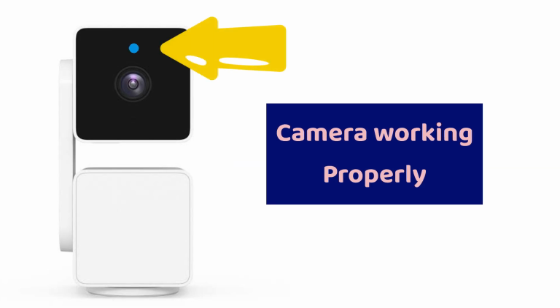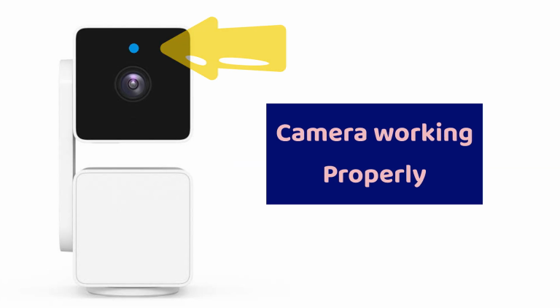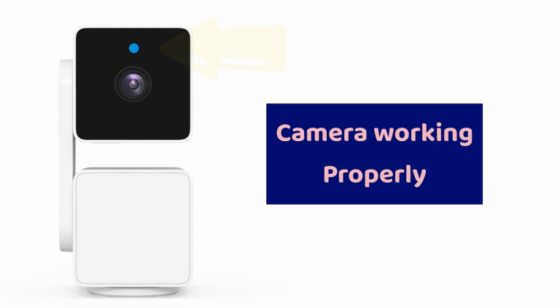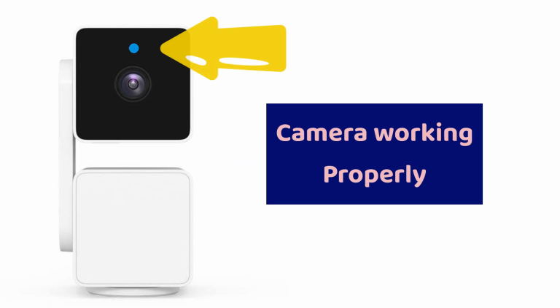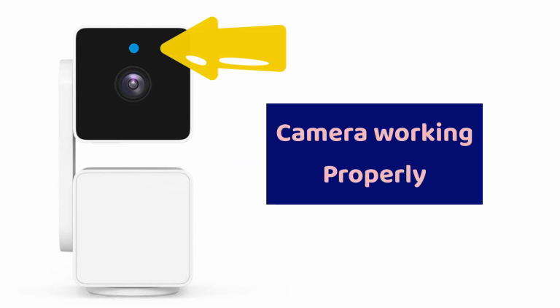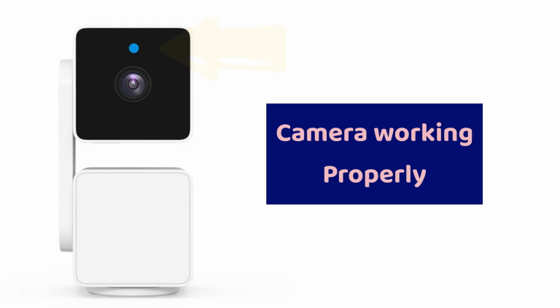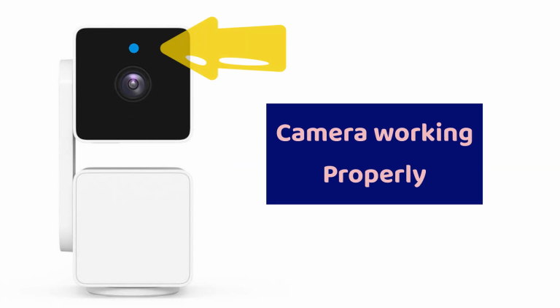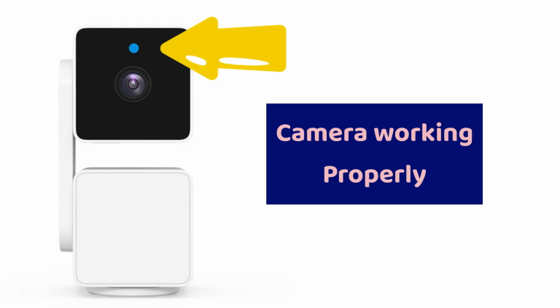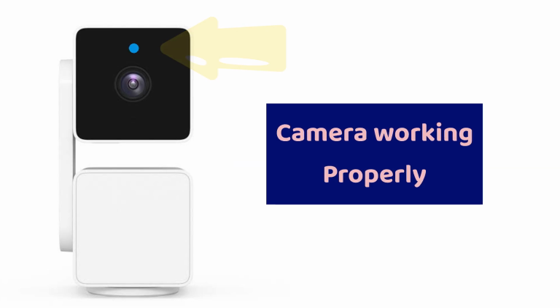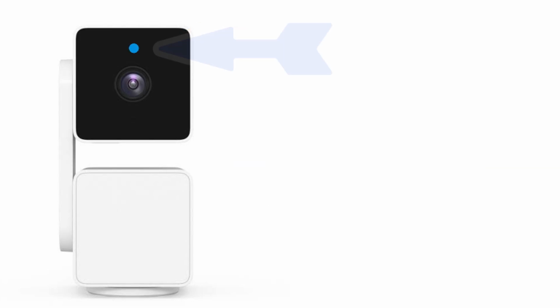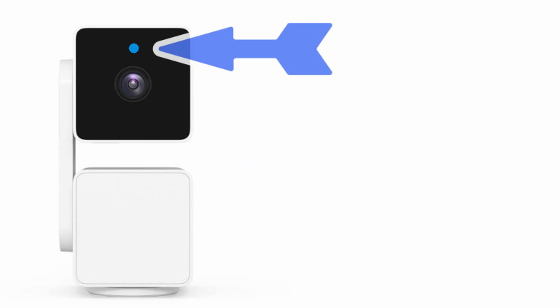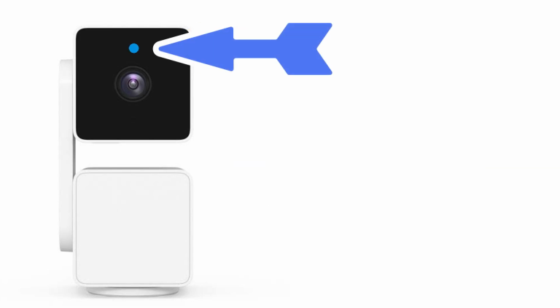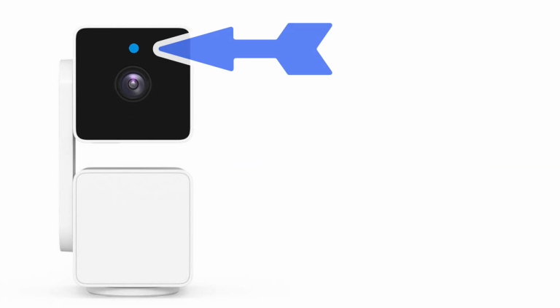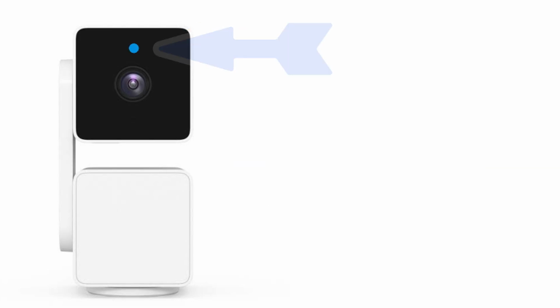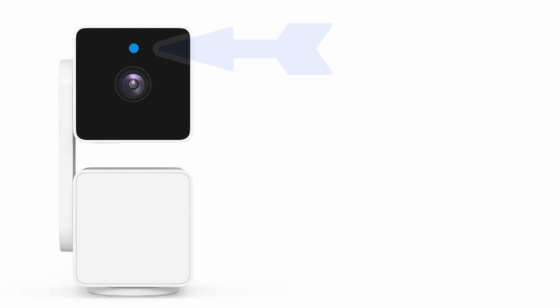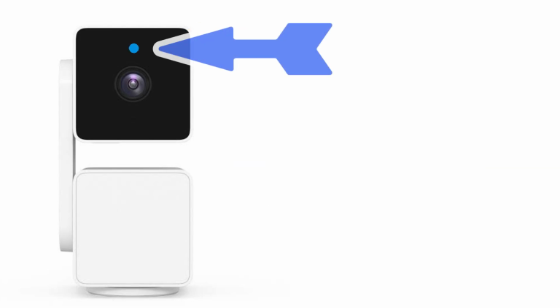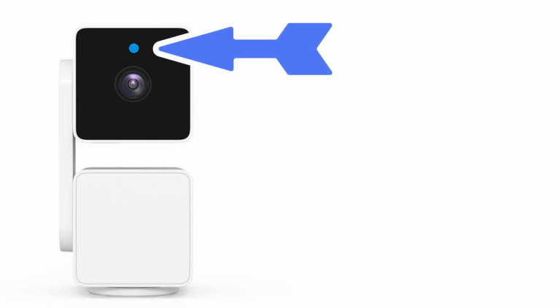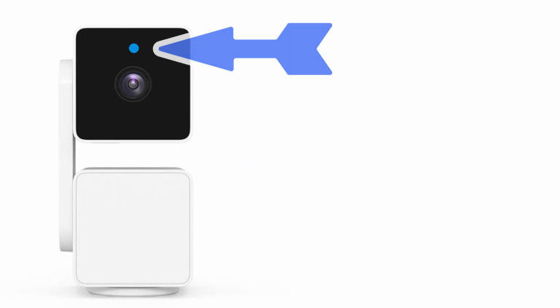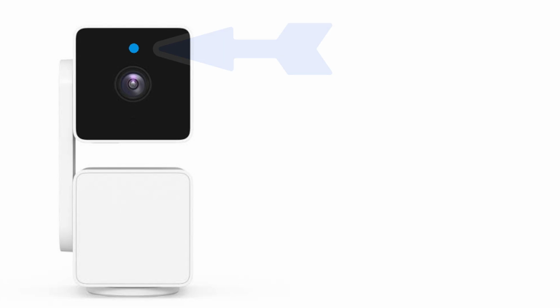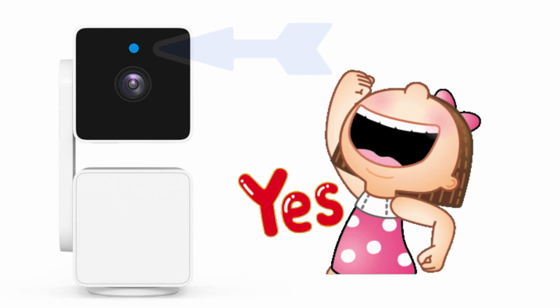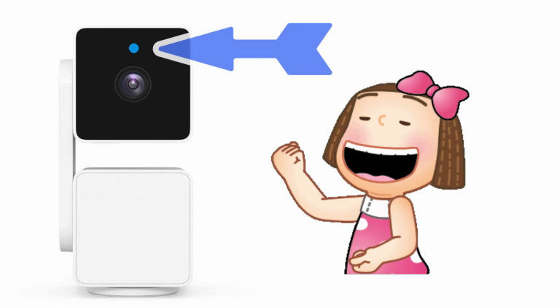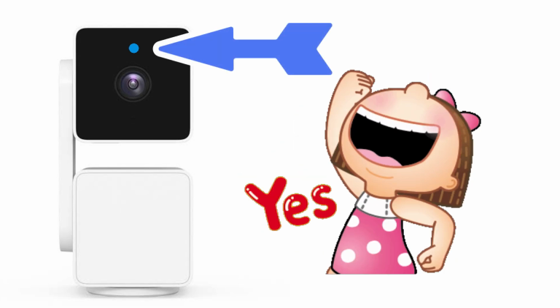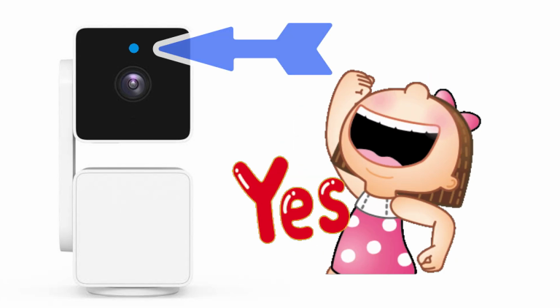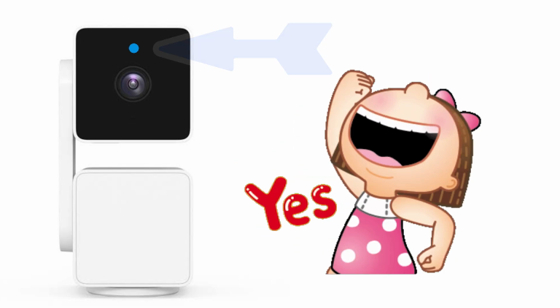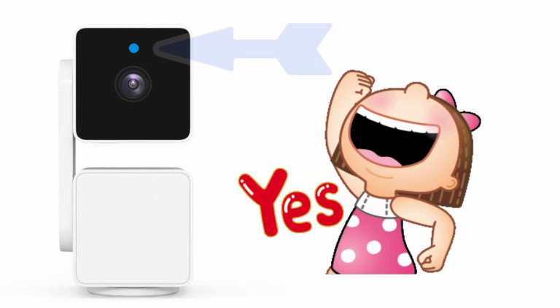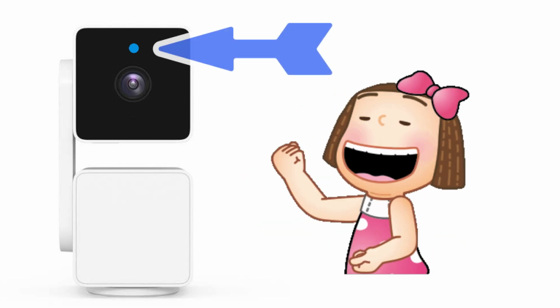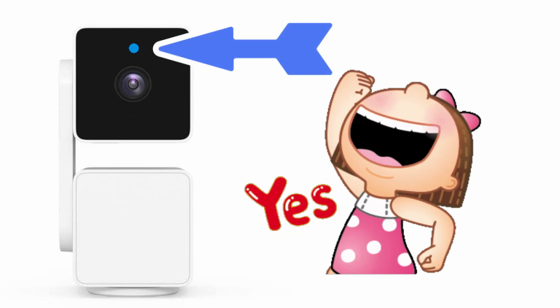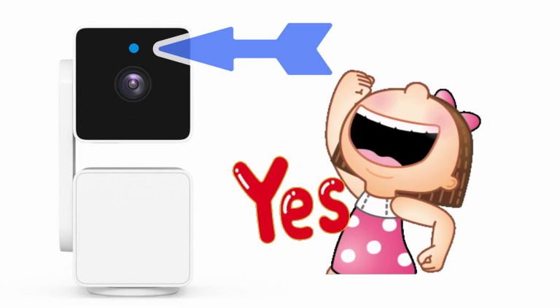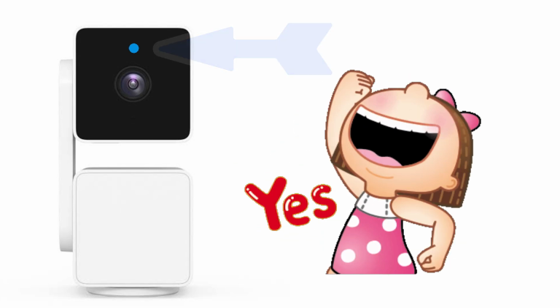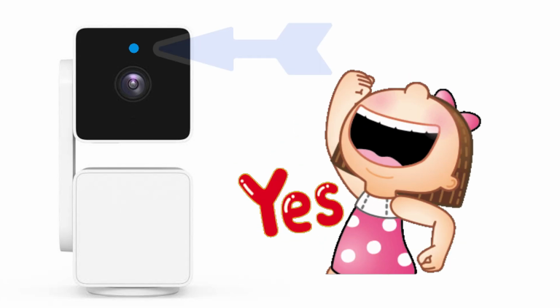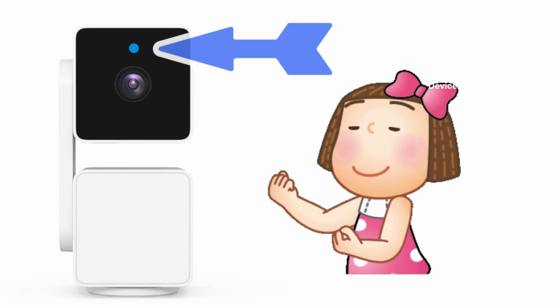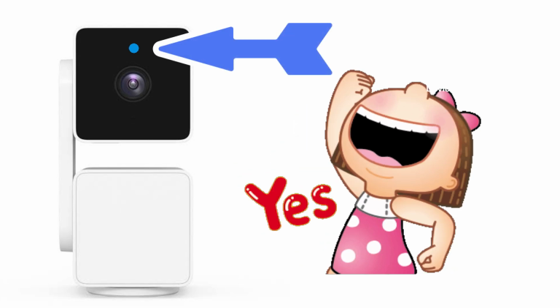A solid blue light means the camera is working properly. If you see any of these lights, you know exactly what it means and can take an appropriate action.